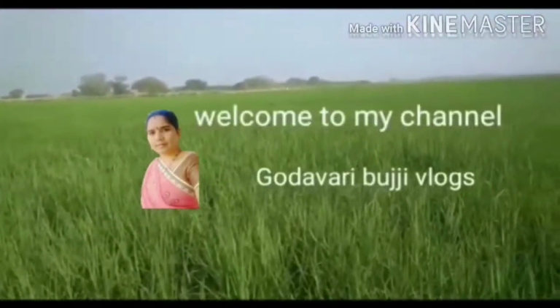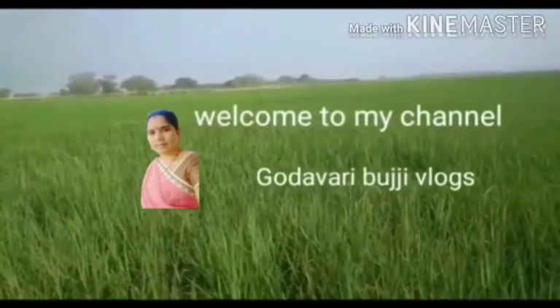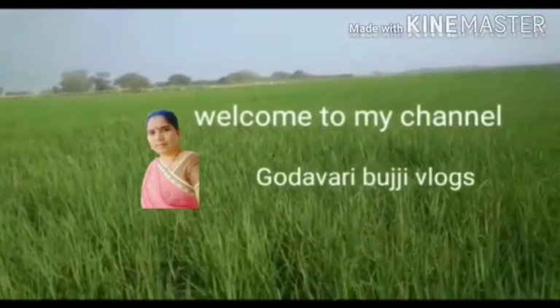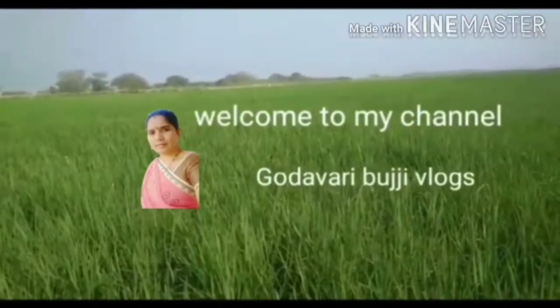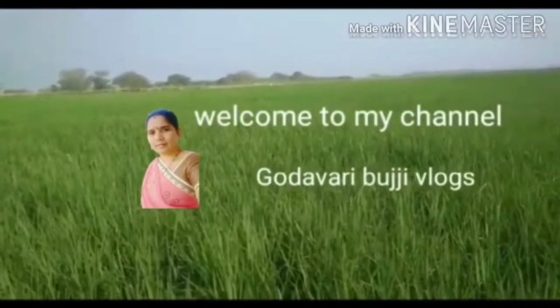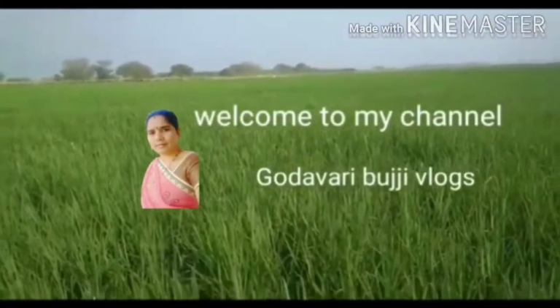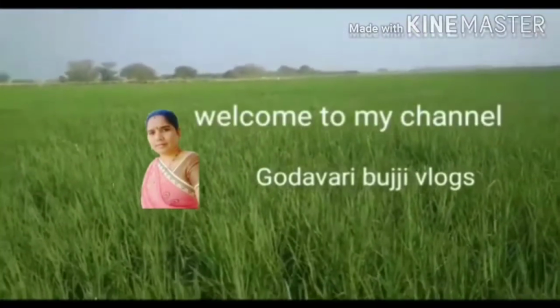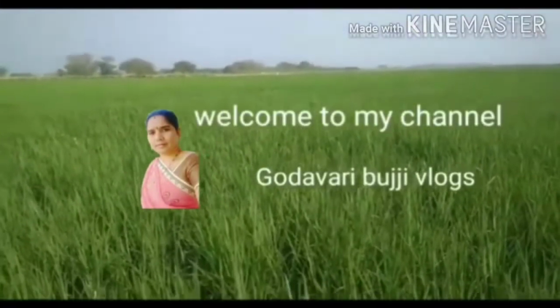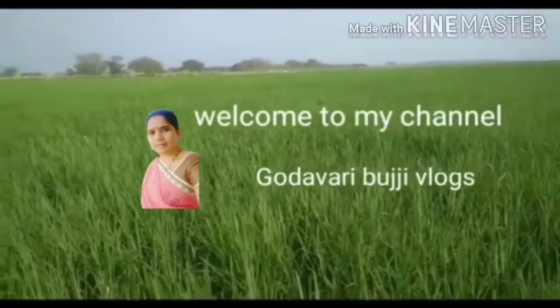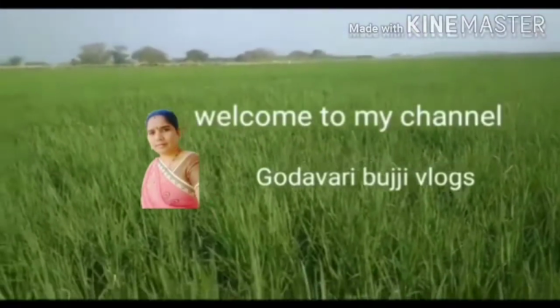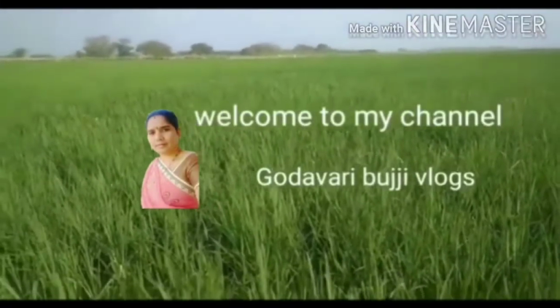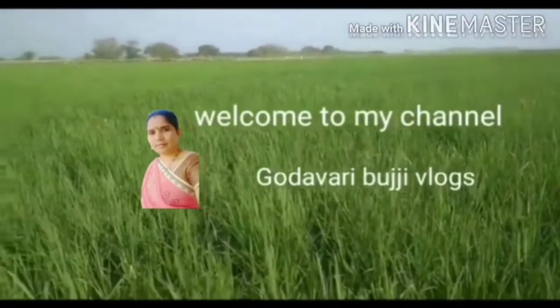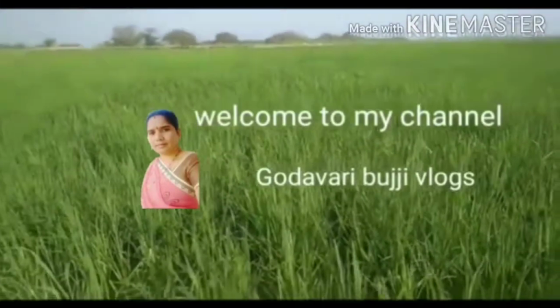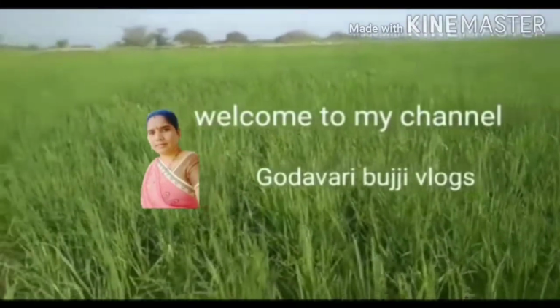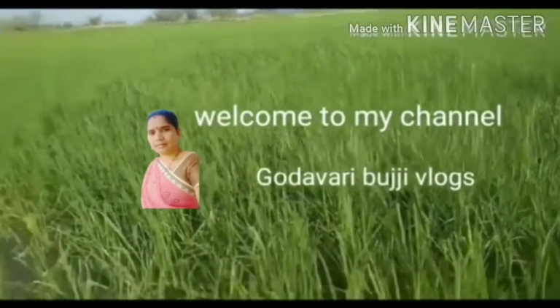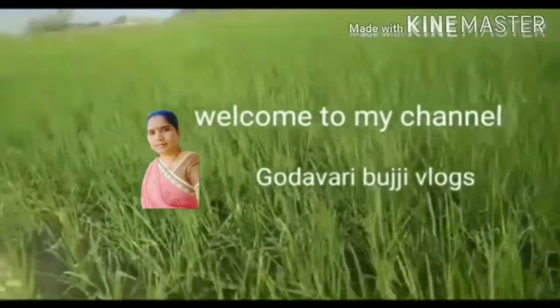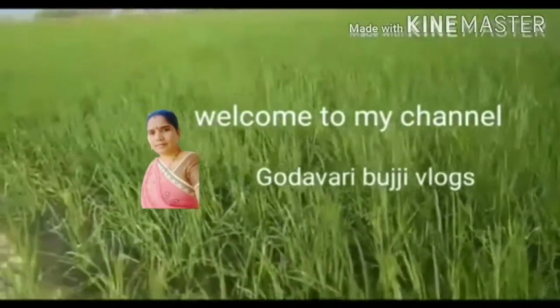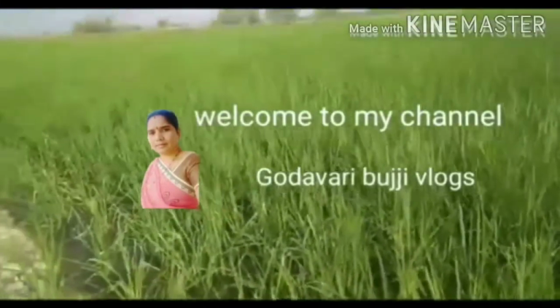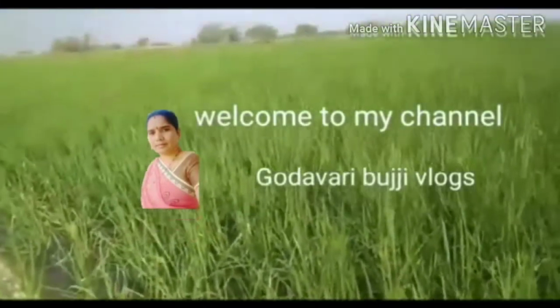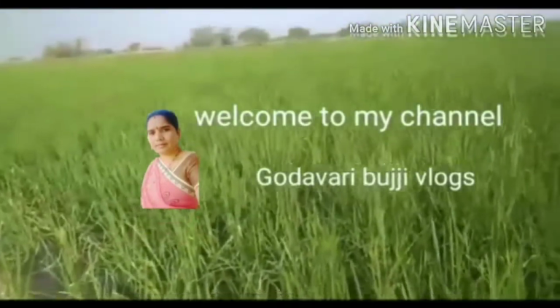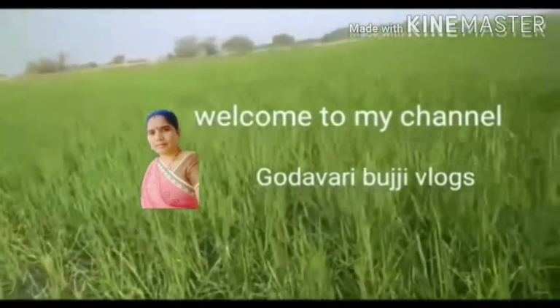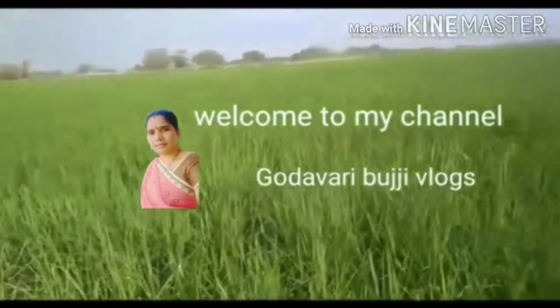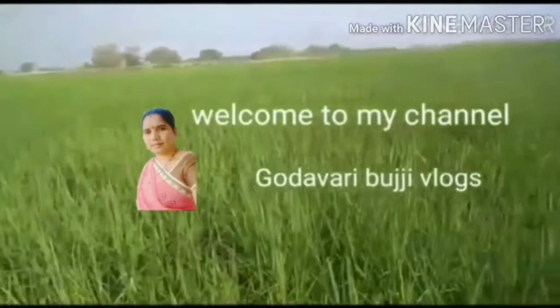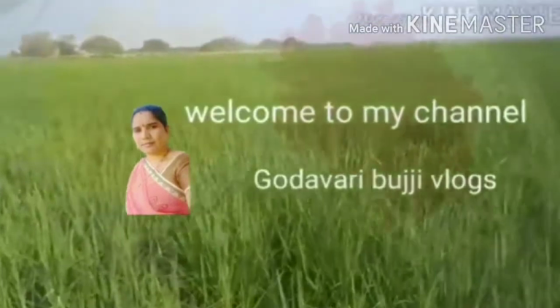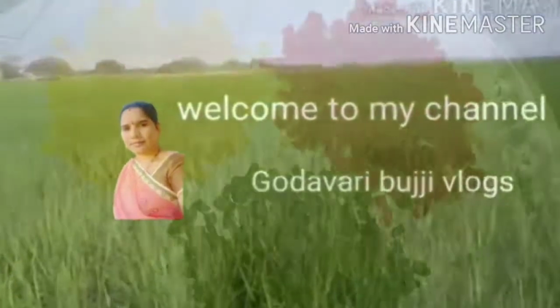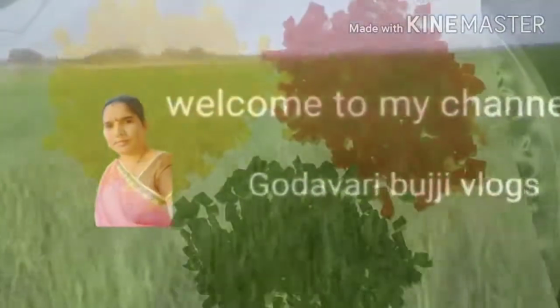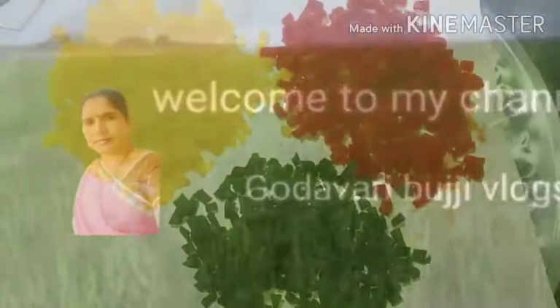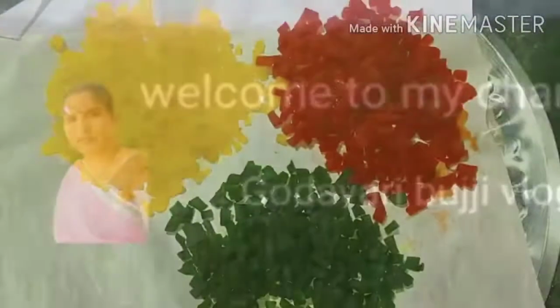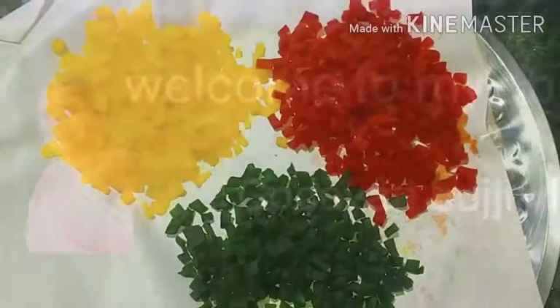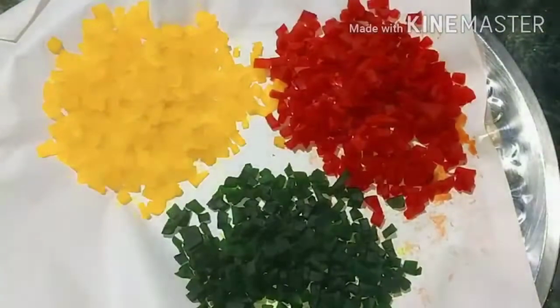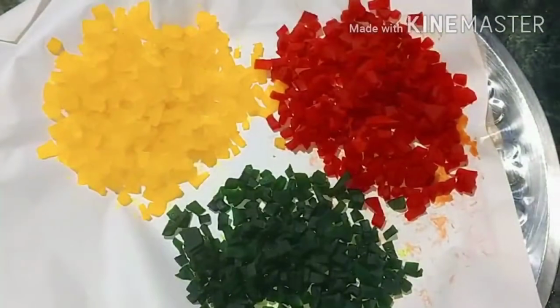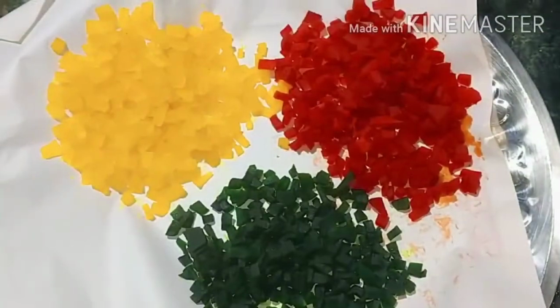Hi Andy, welcome to my channel. Friends, this video is very easy to prepare for our market.